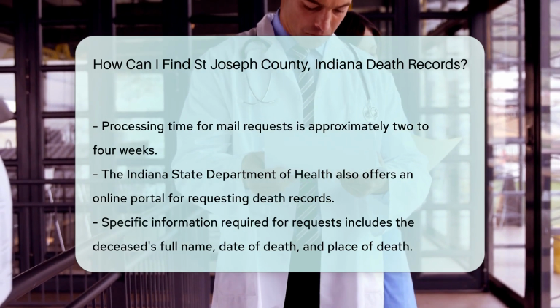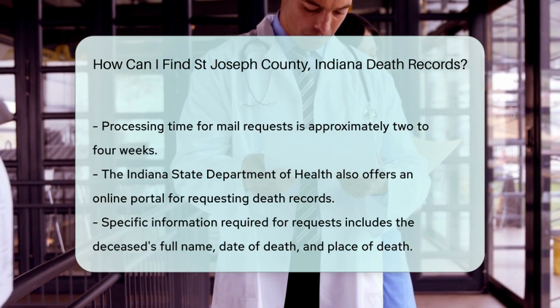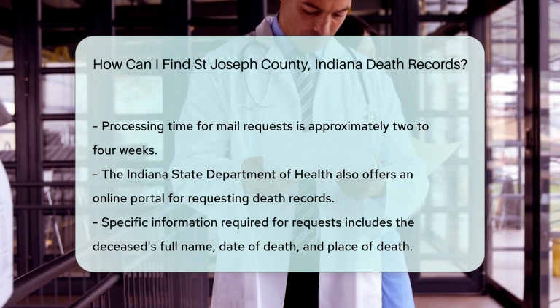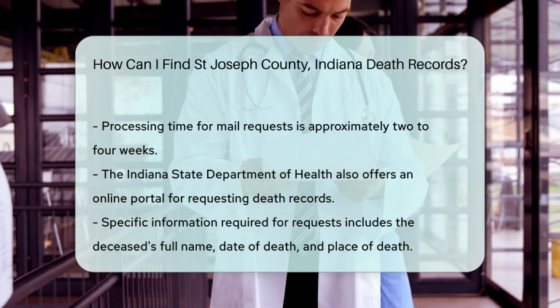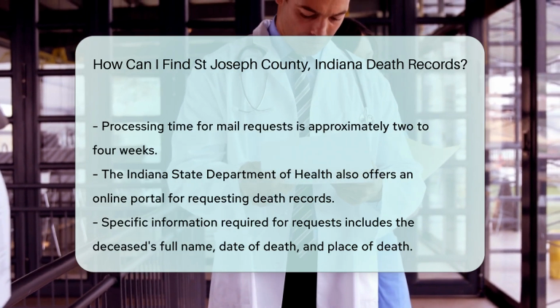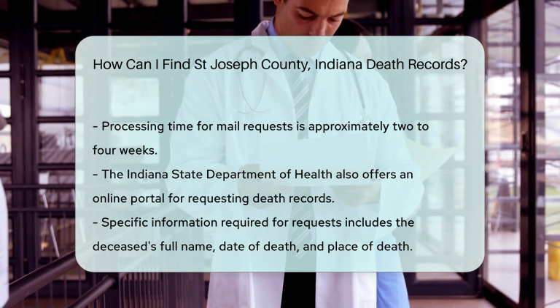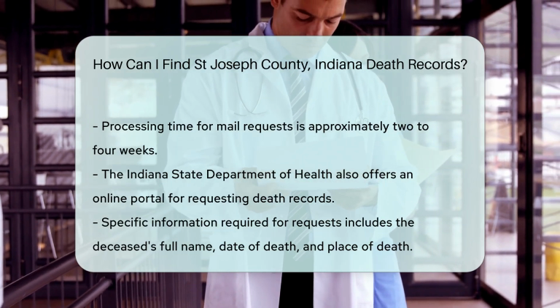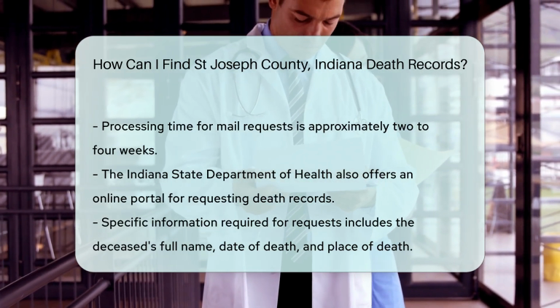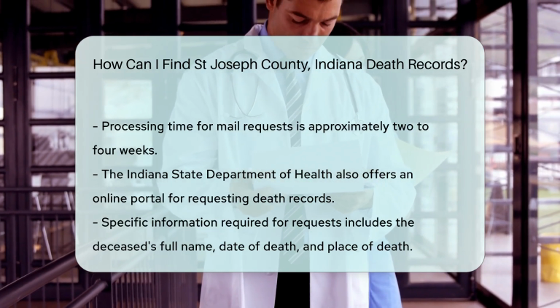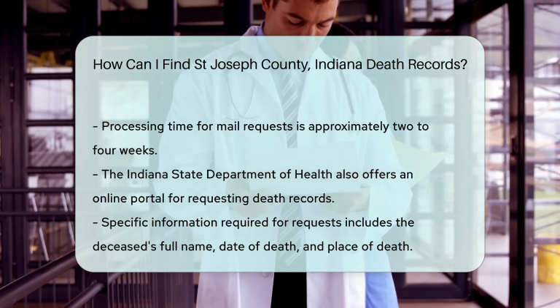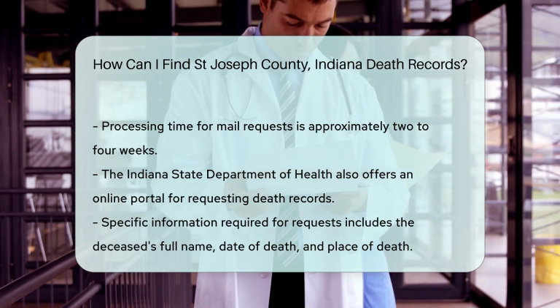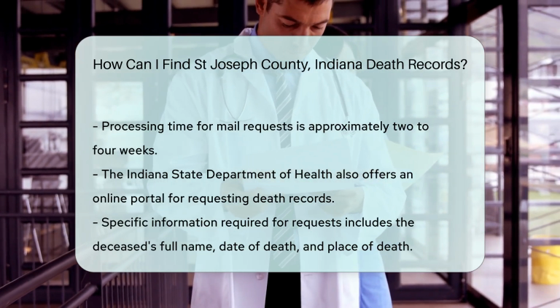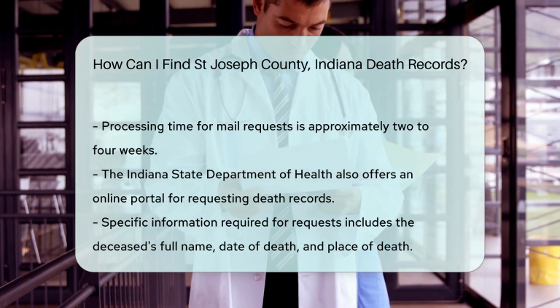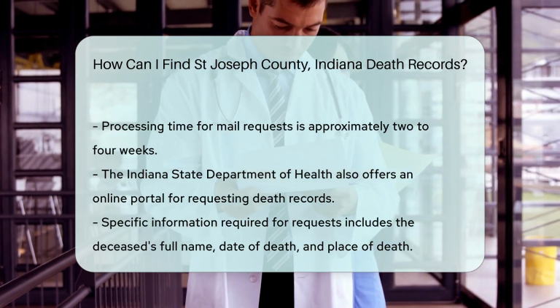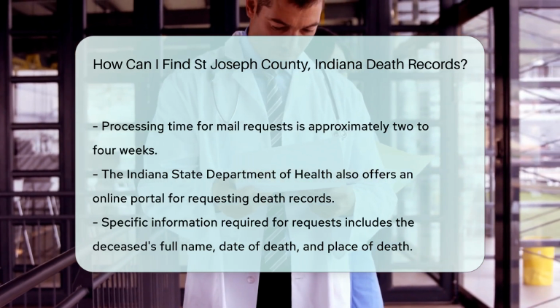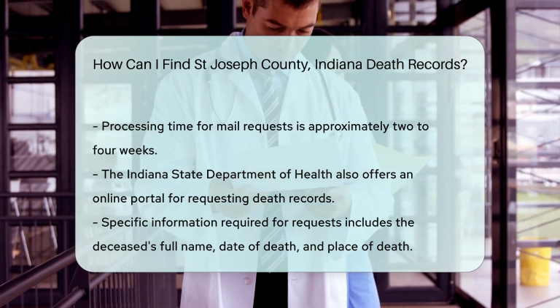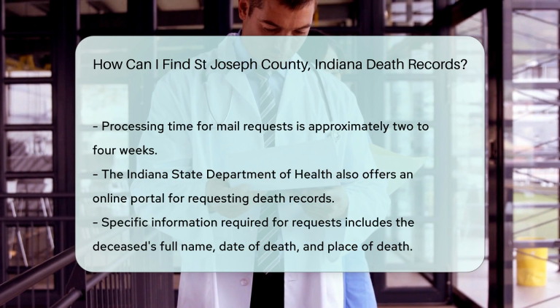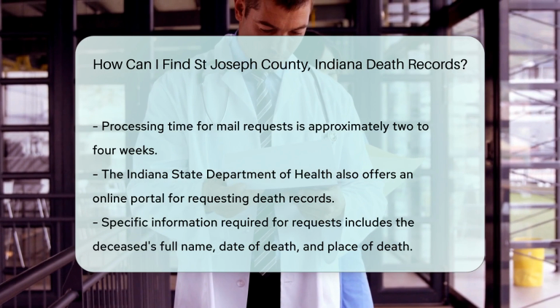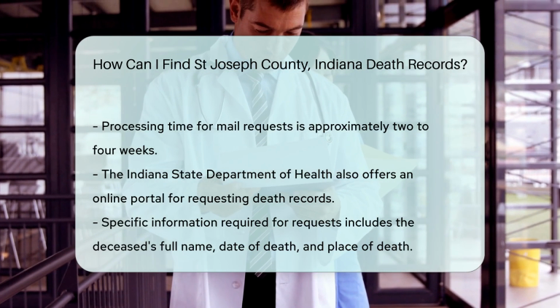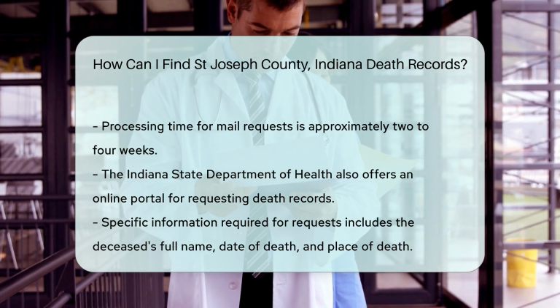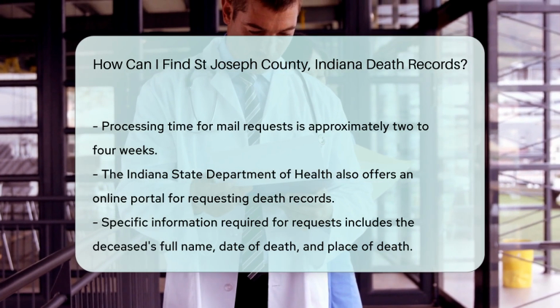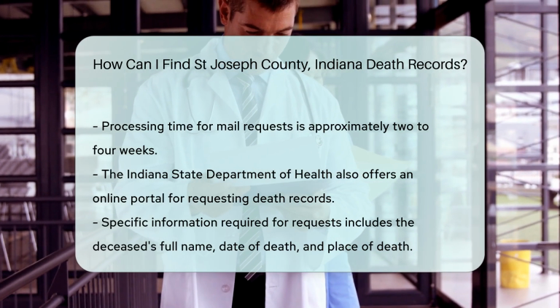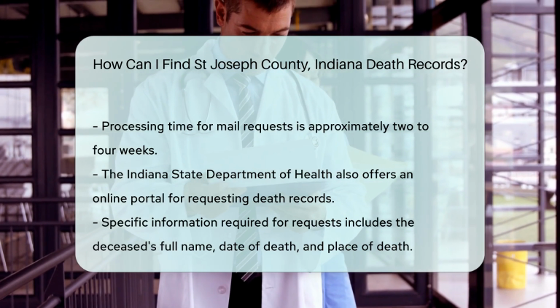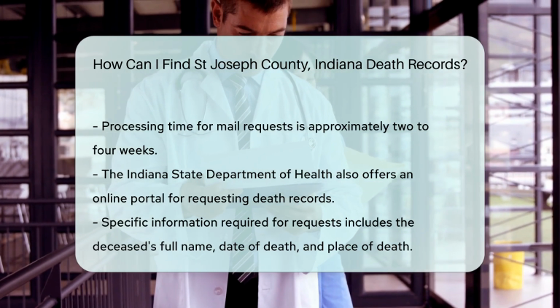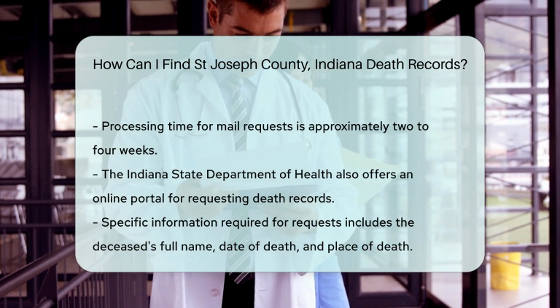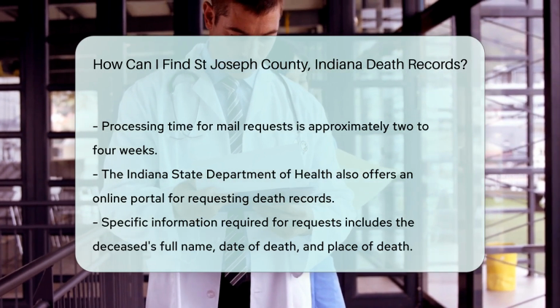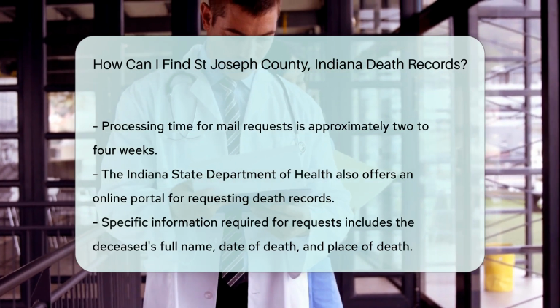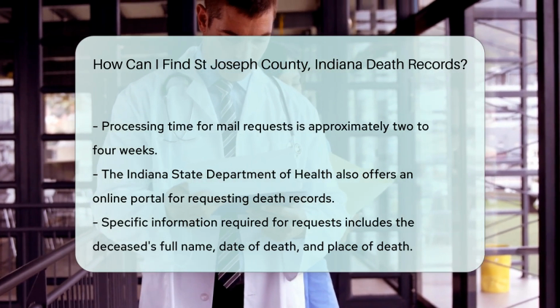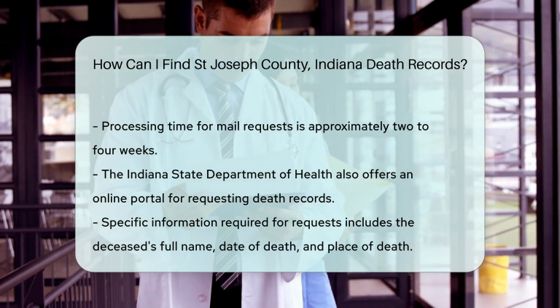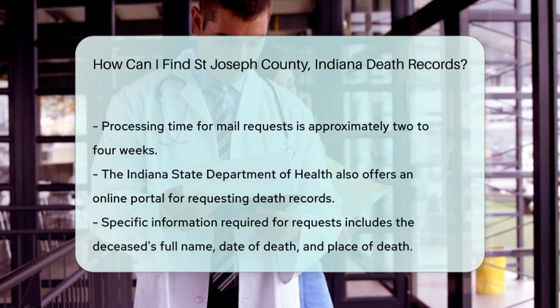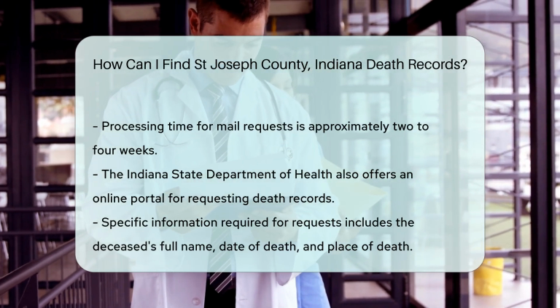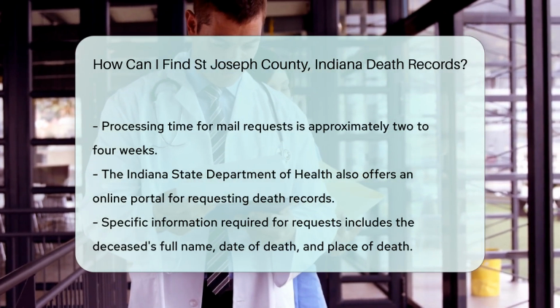Keep in mind that you may need to provide specific information, such as the deceased's full name, date of death, and place of death.